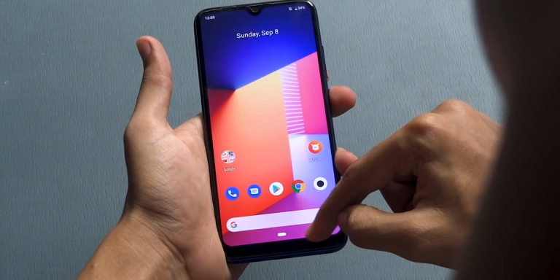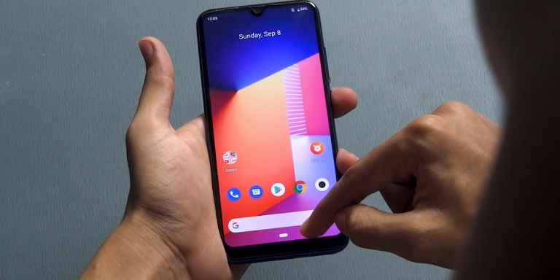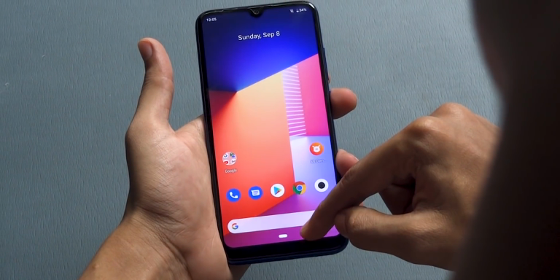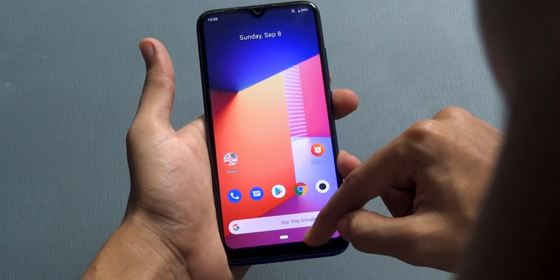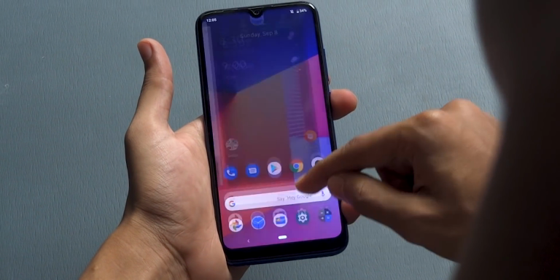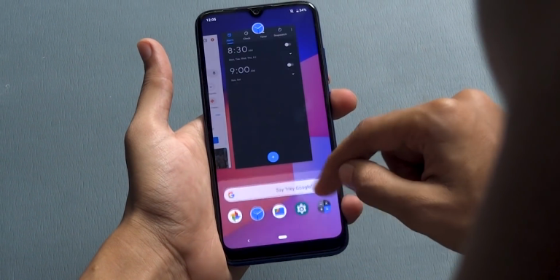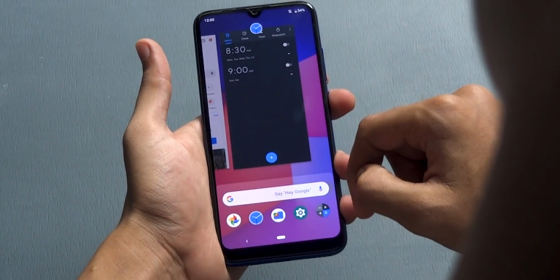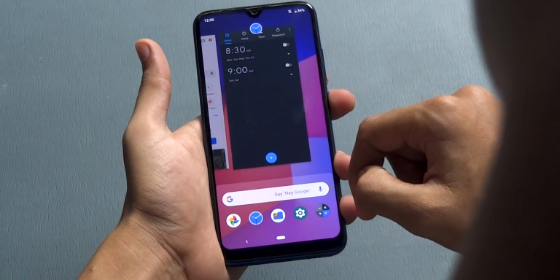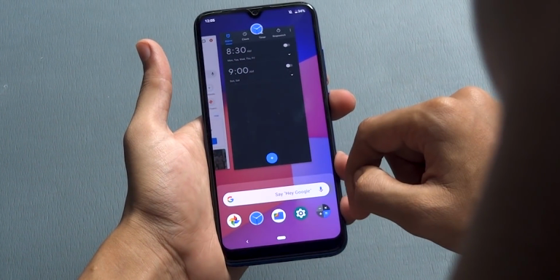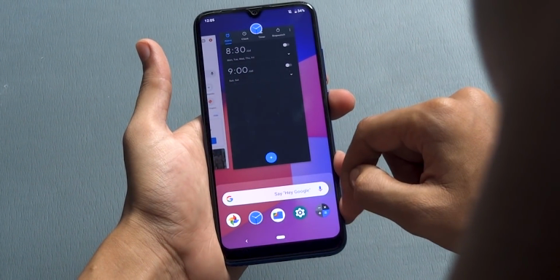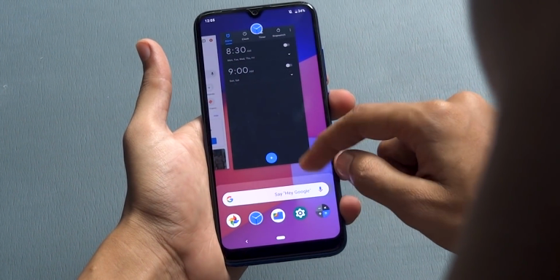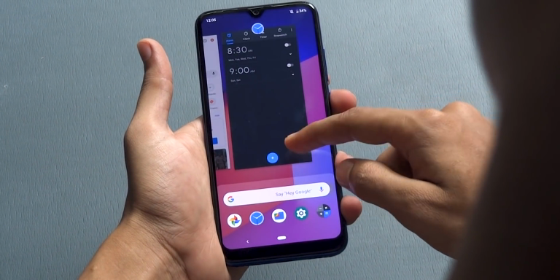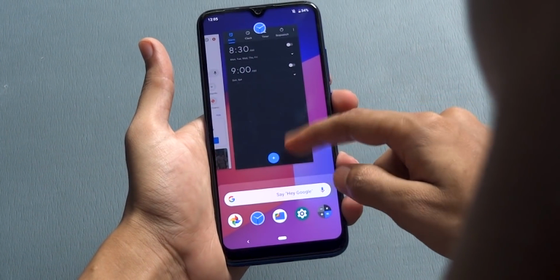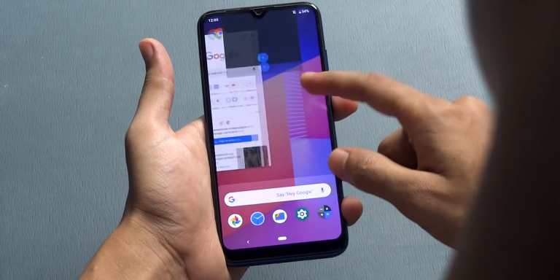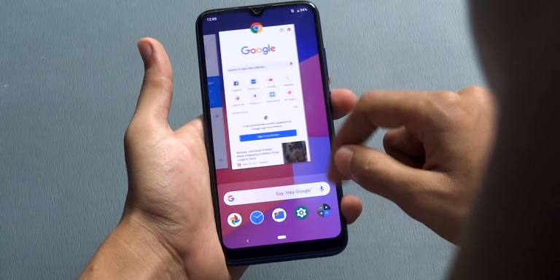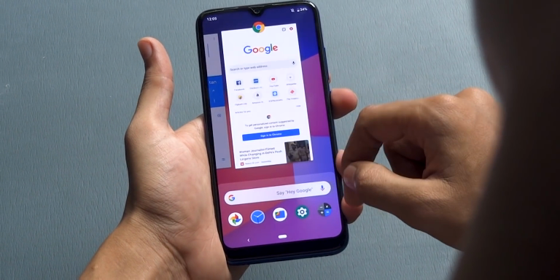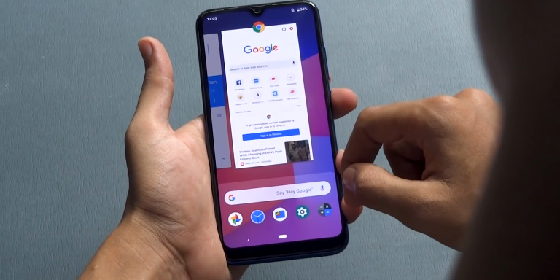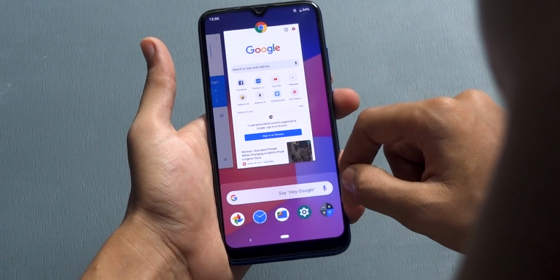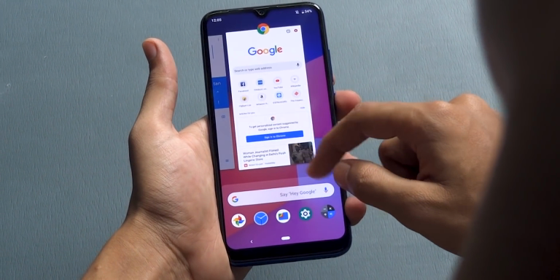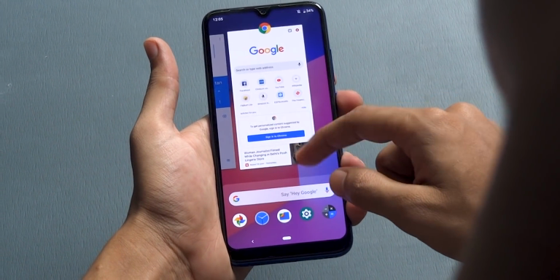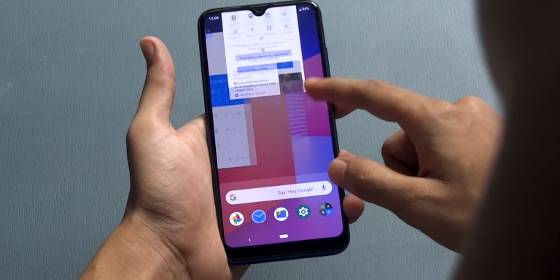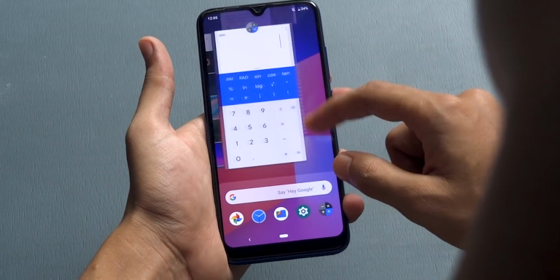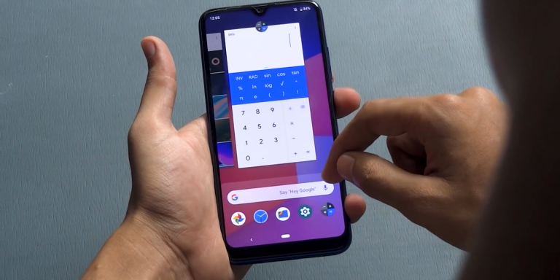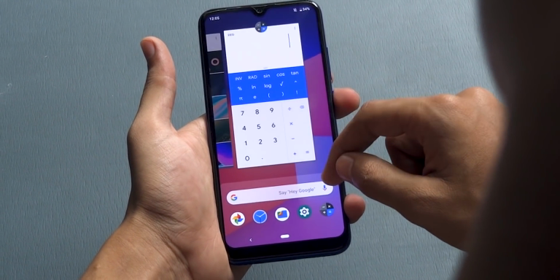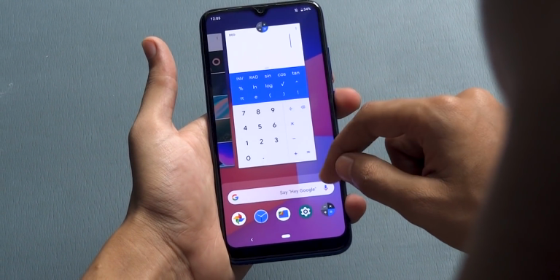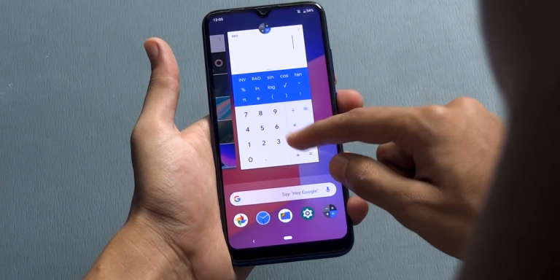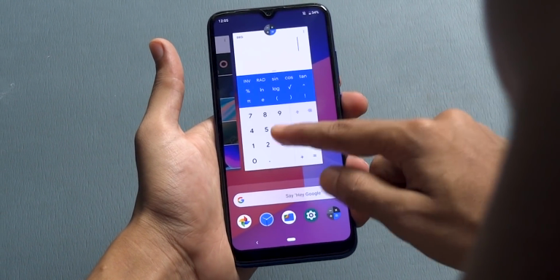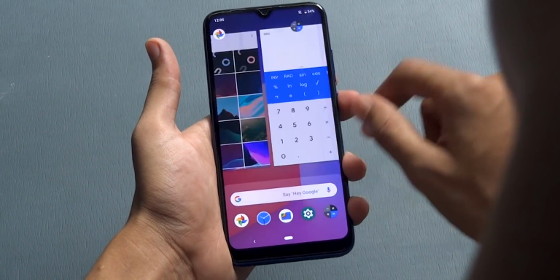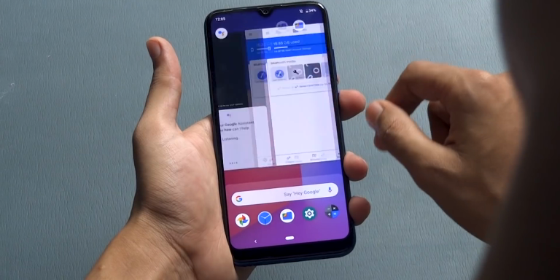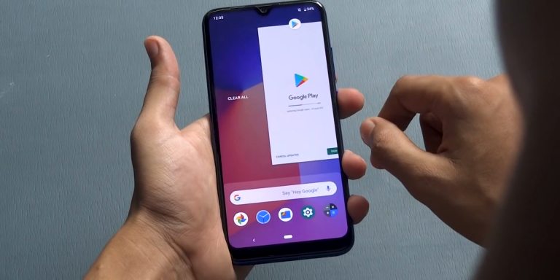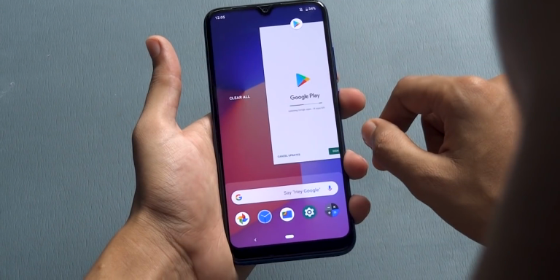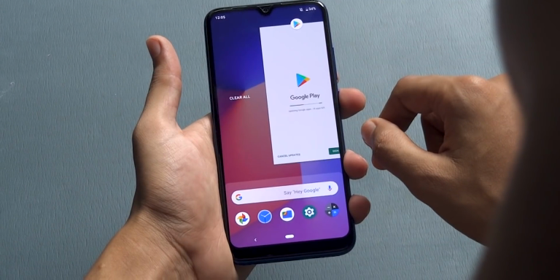You can close an app by just swiping the app from the recent app menu, or tap on the clear all option.